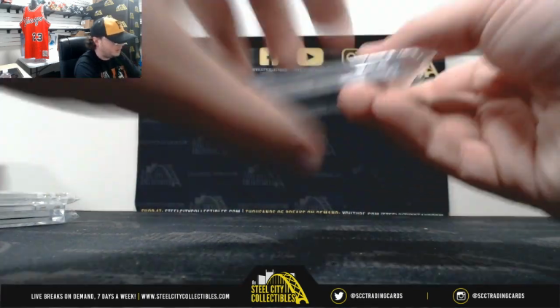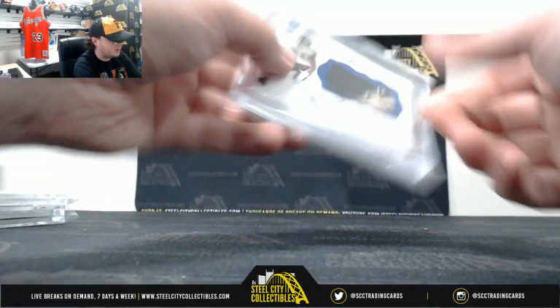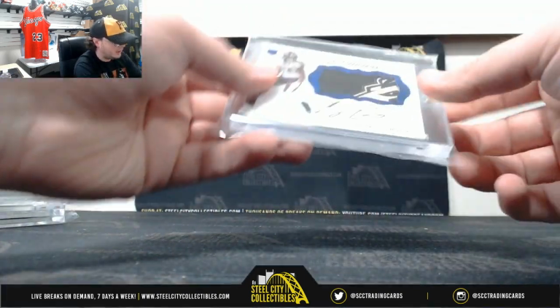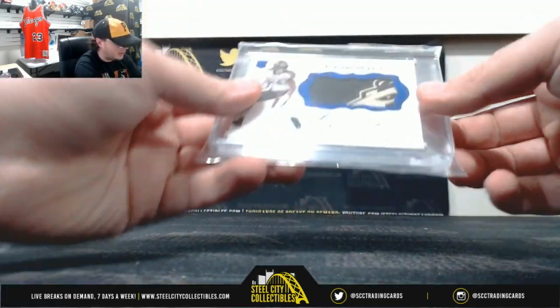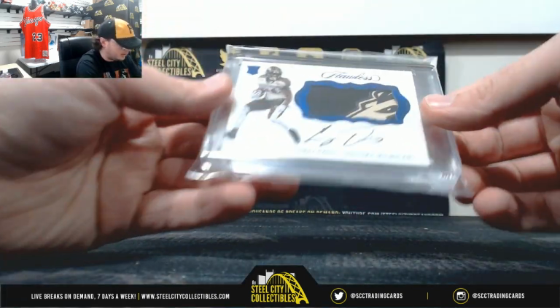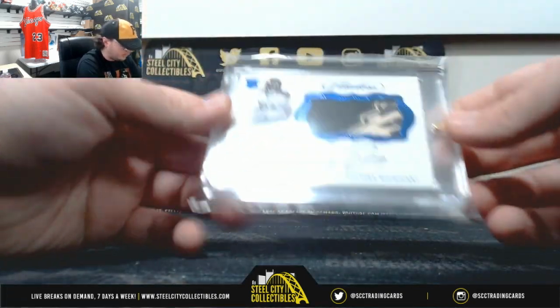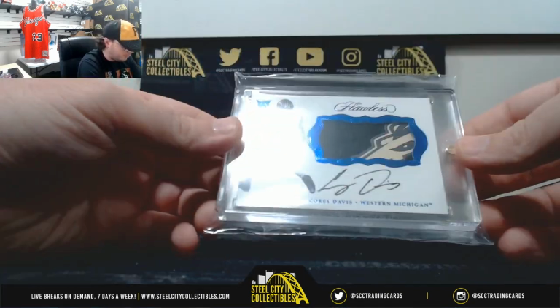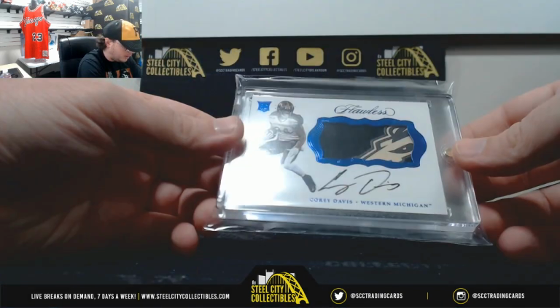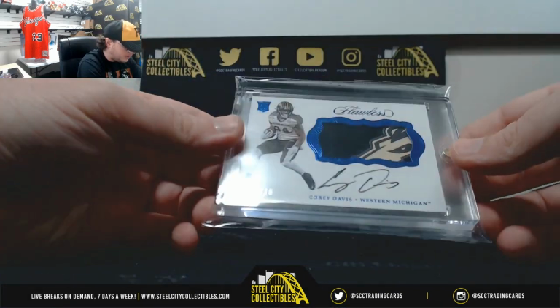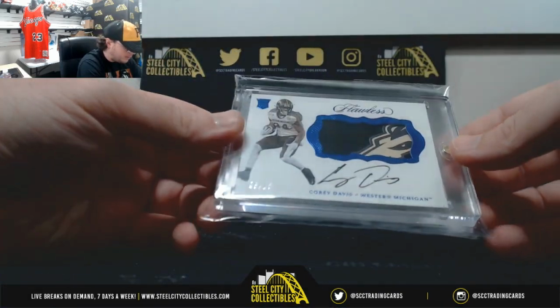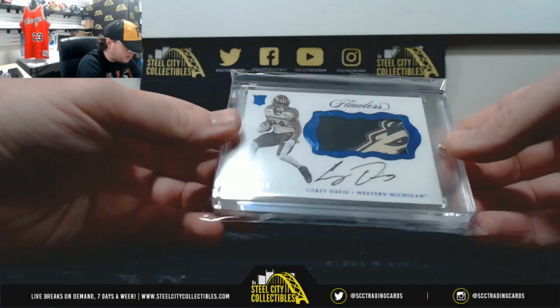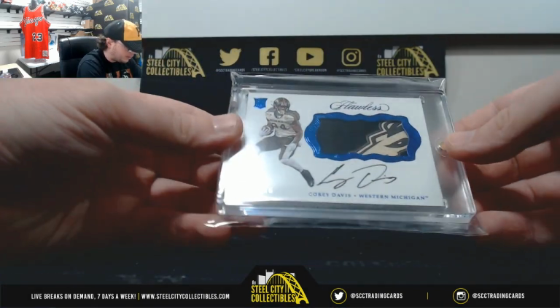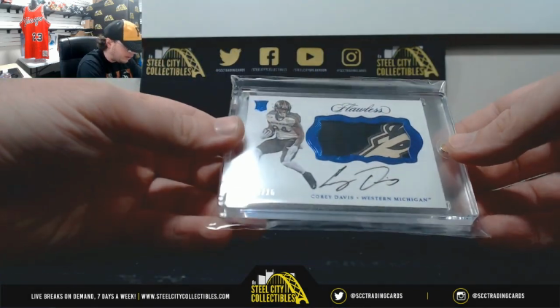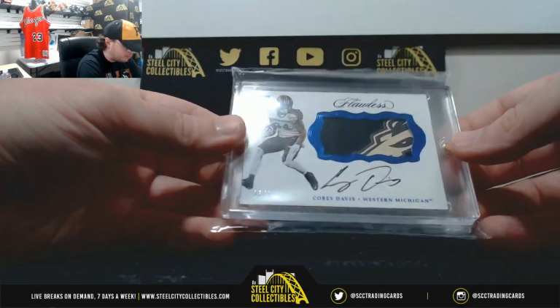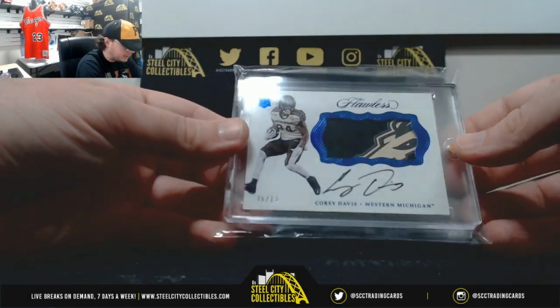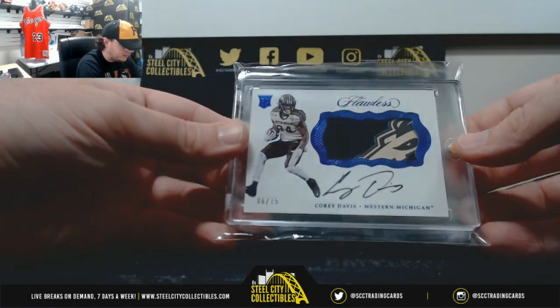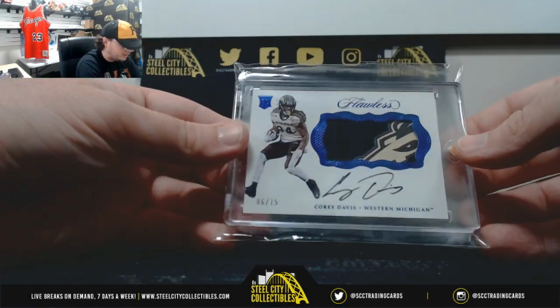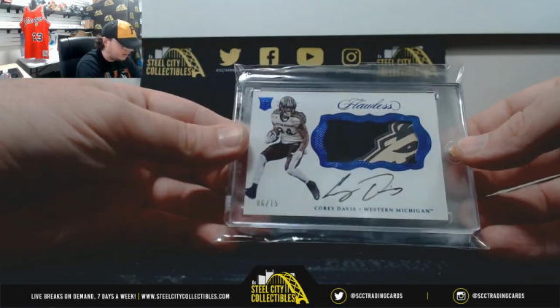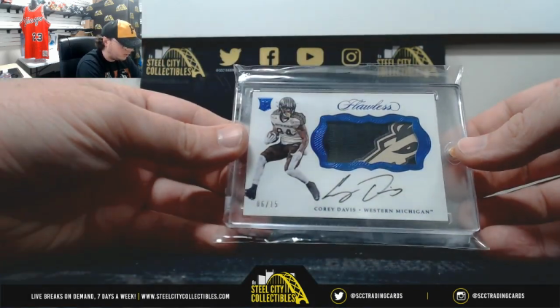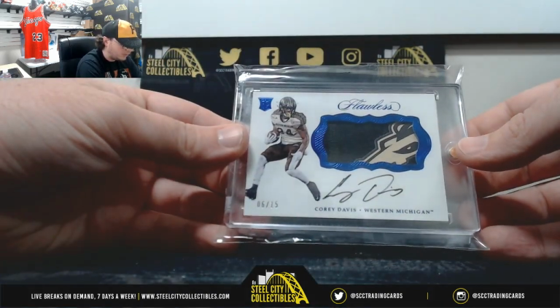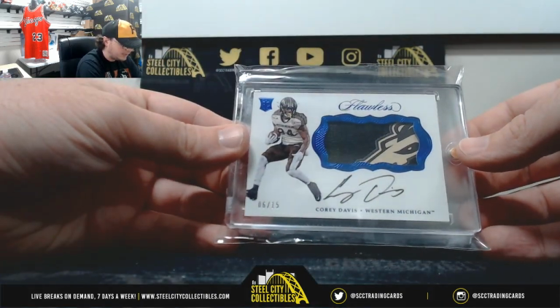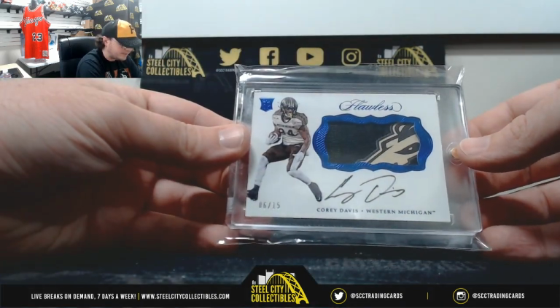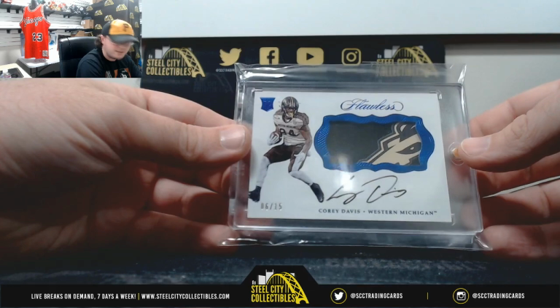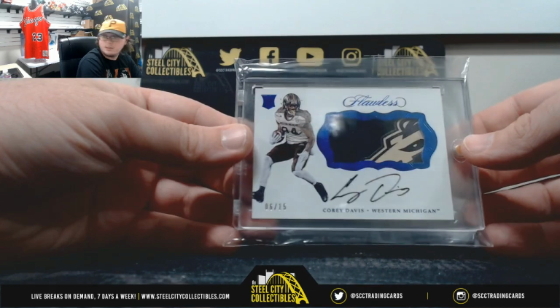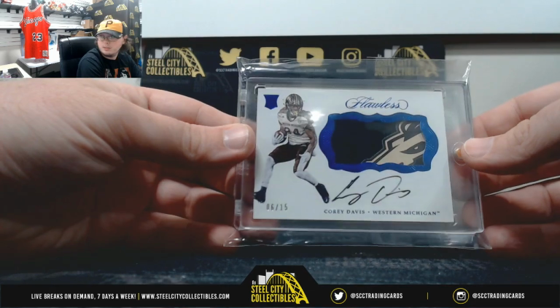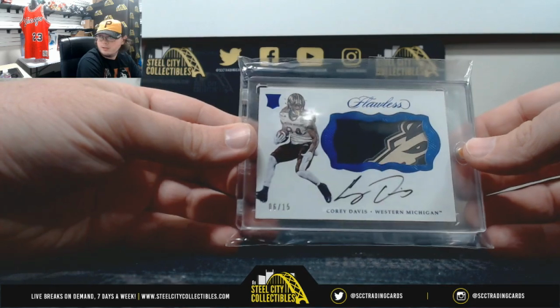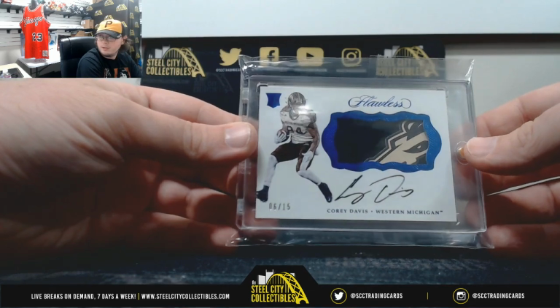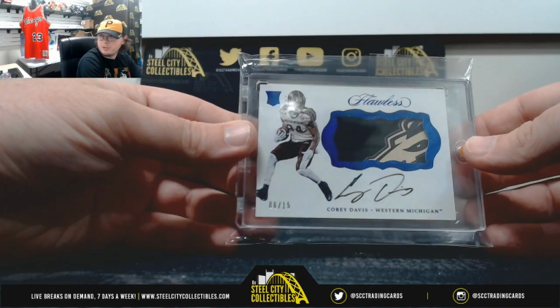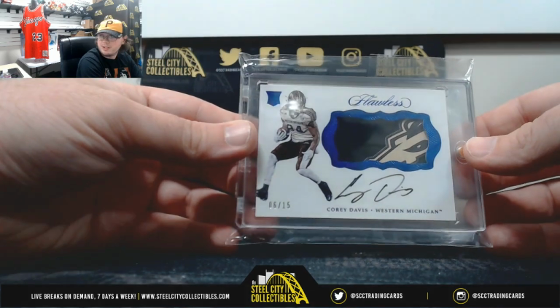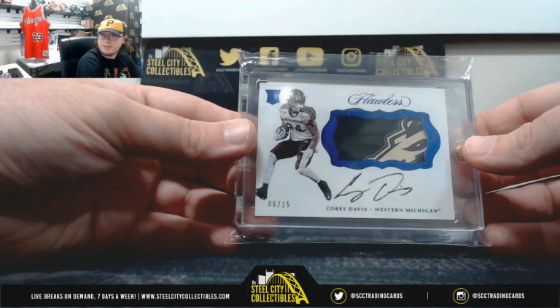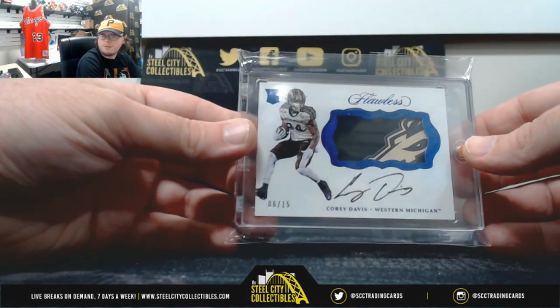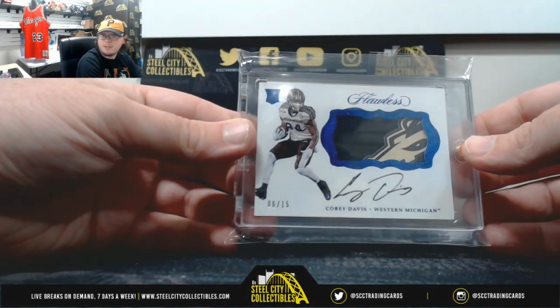And Flawless Patch Autograph rookie, Corey Davis, numbered 6 of 15.